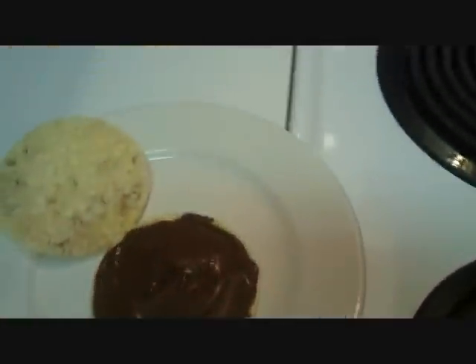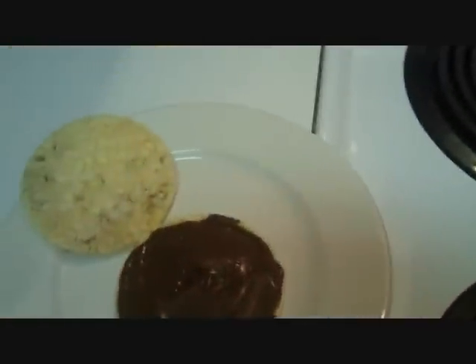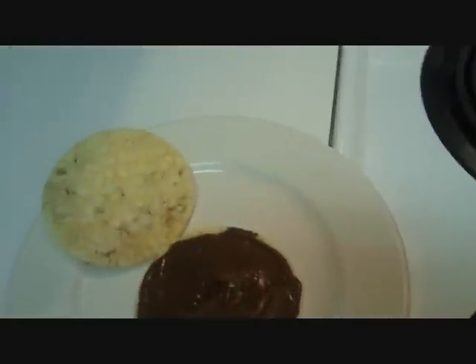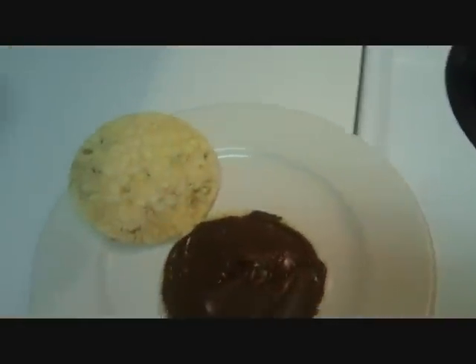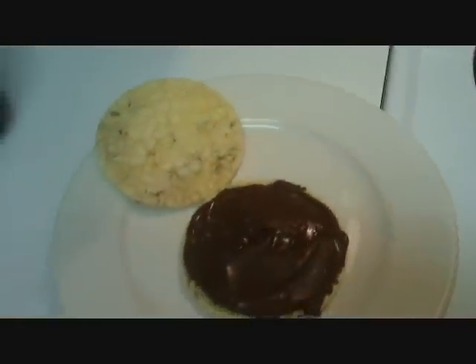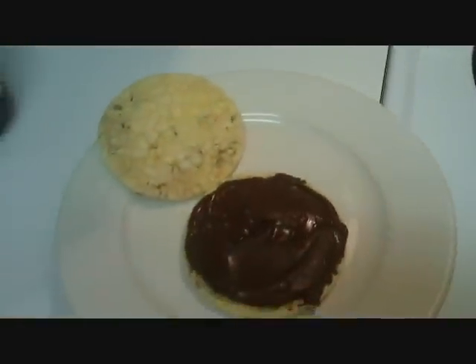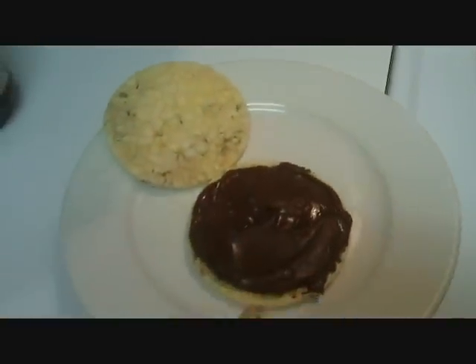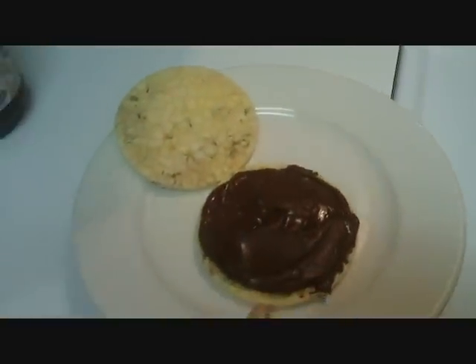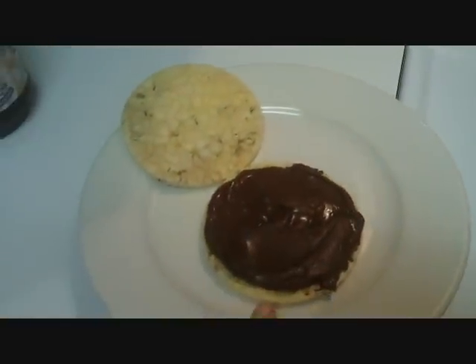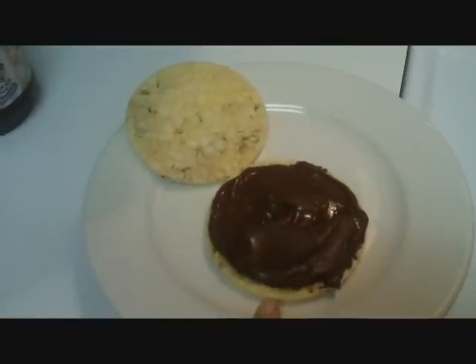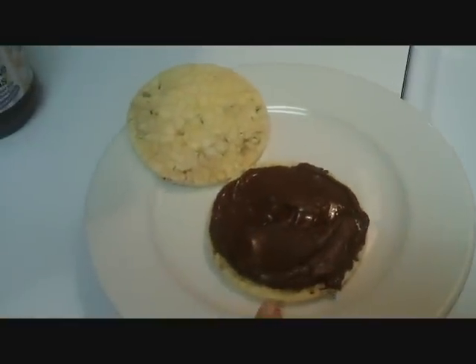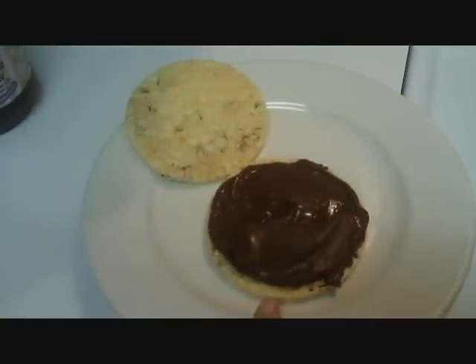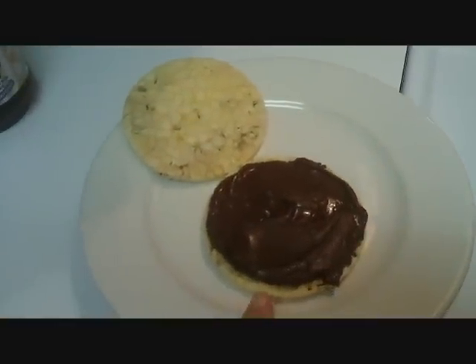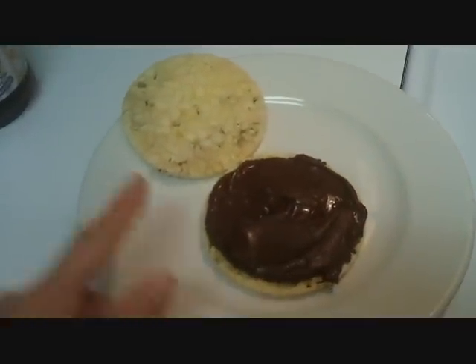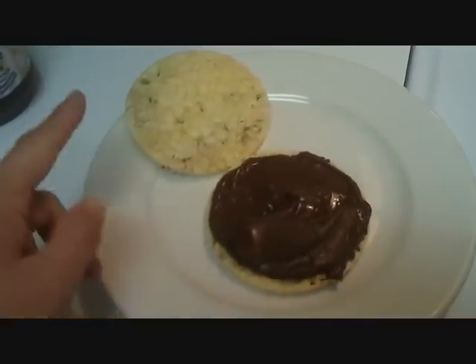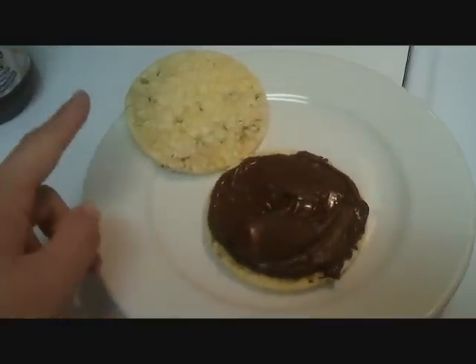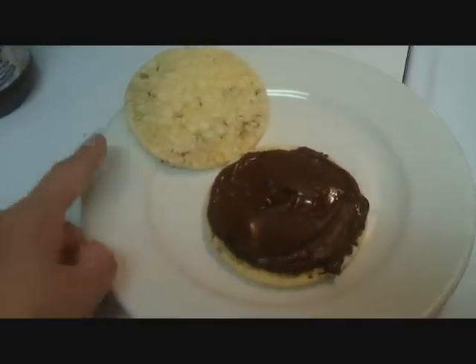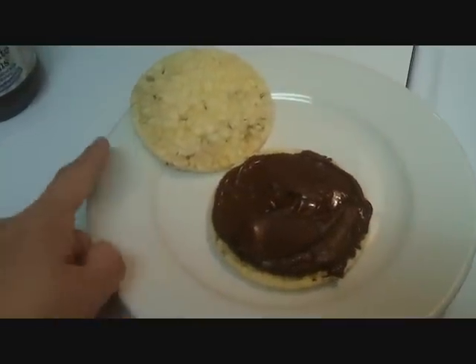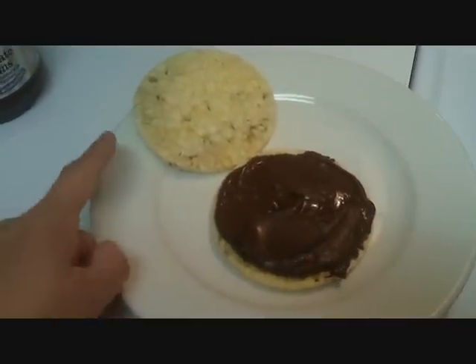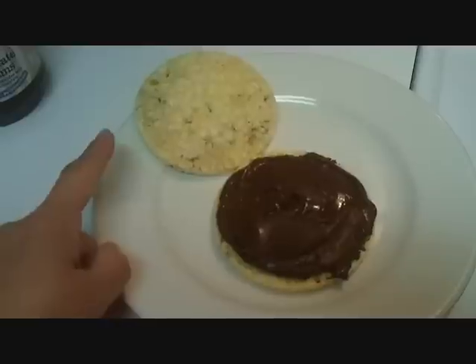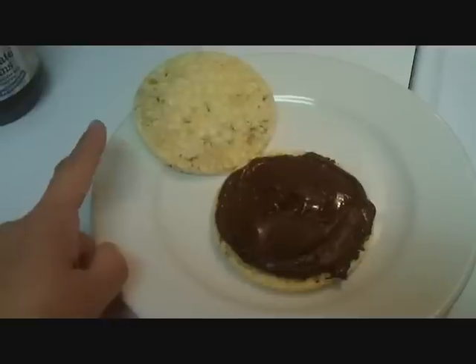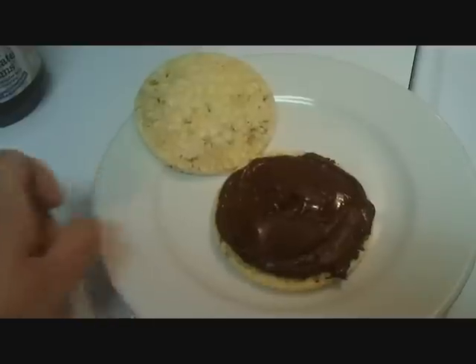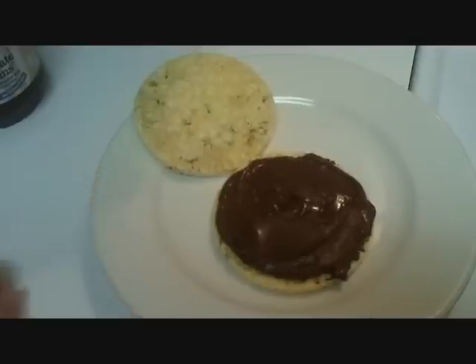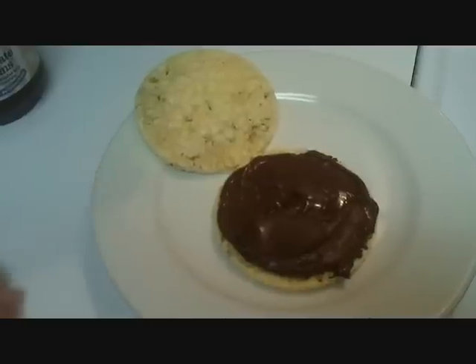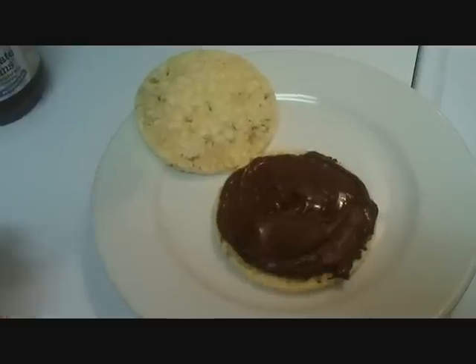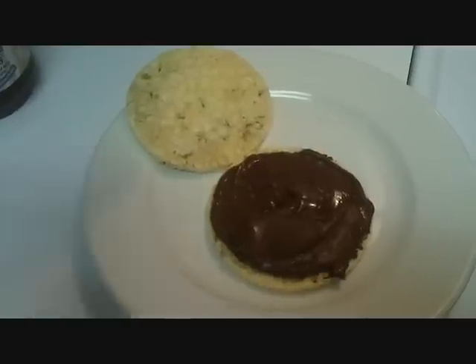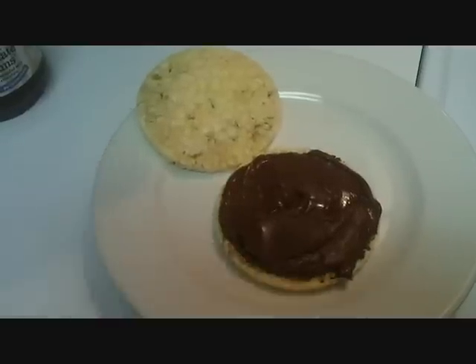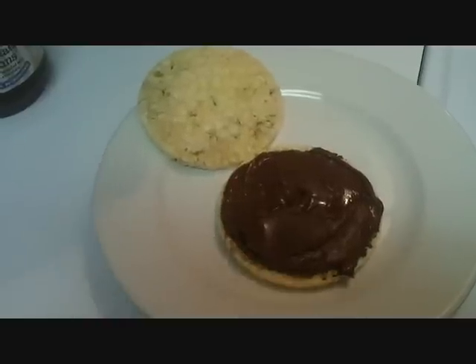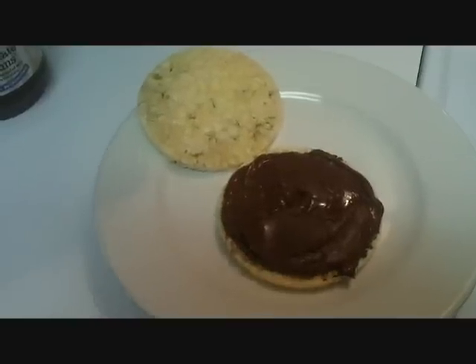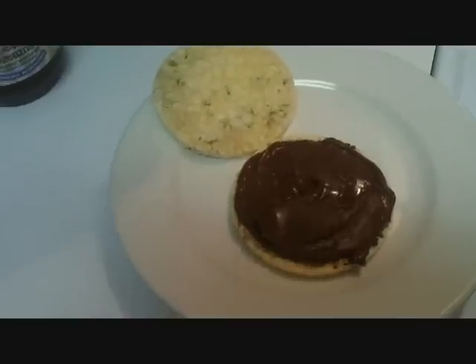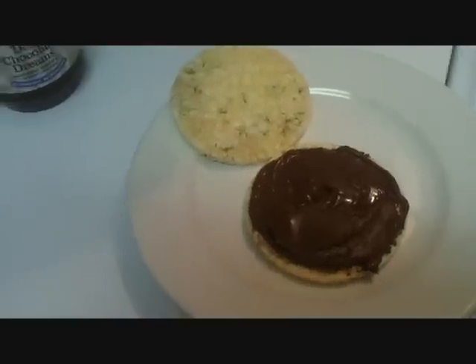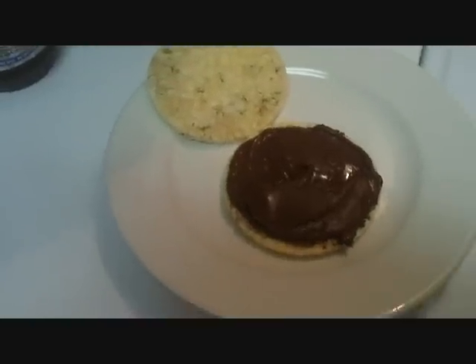That's five points for the chocolatey, yummy goodness and one point for the corn thin.